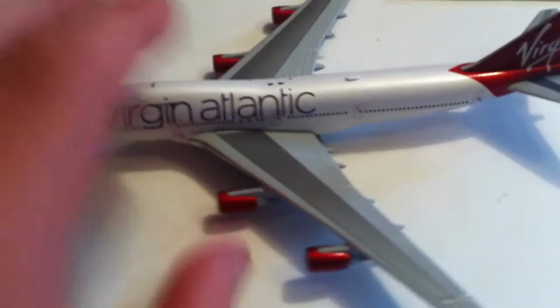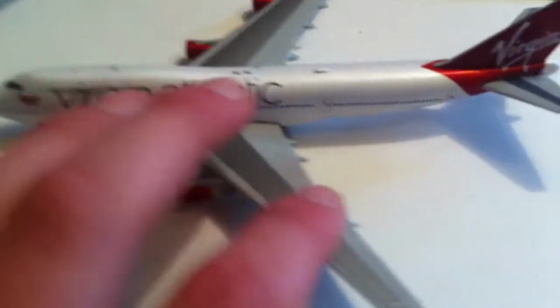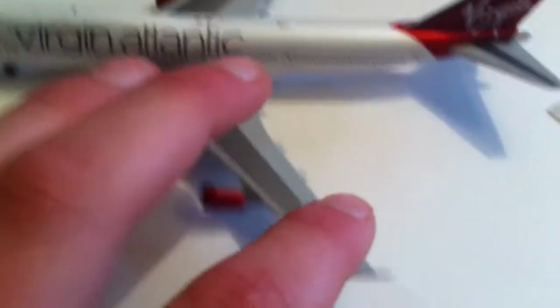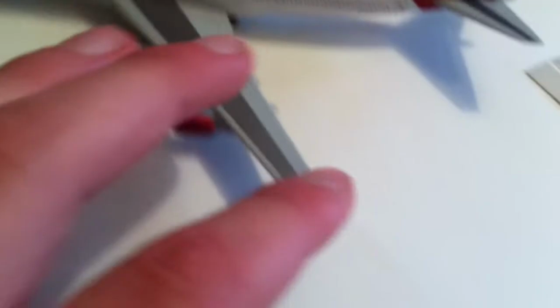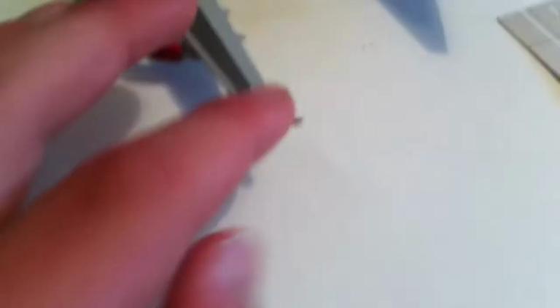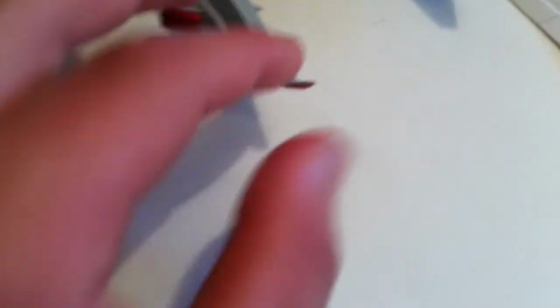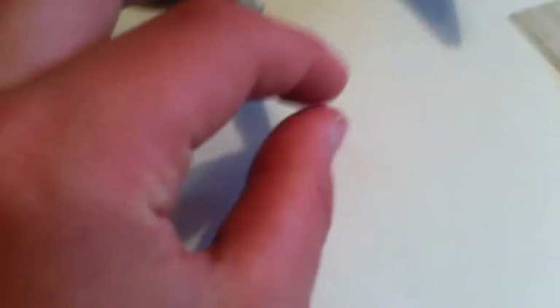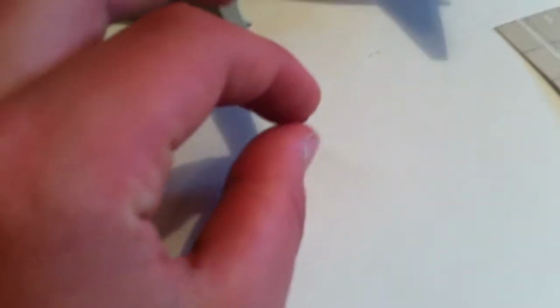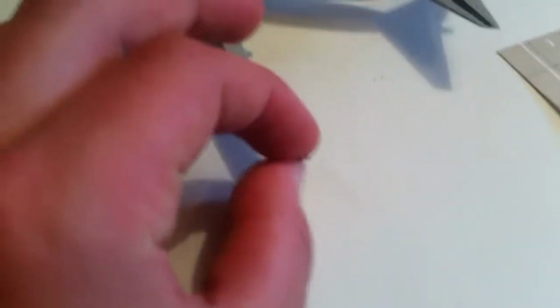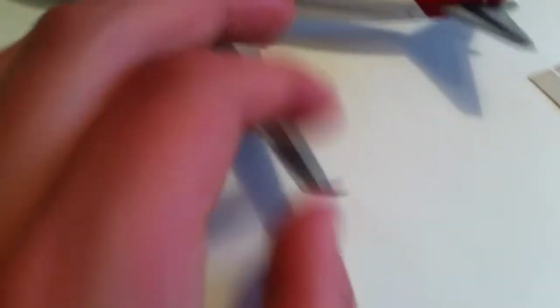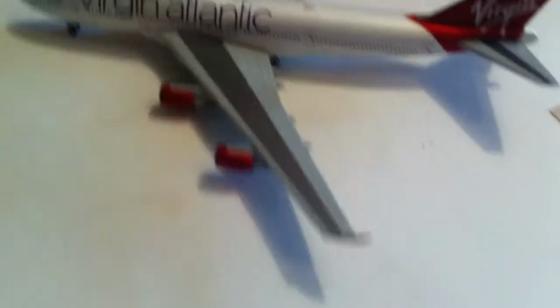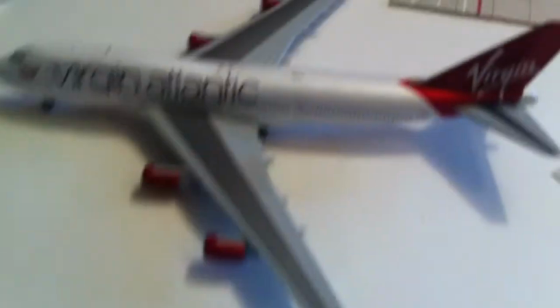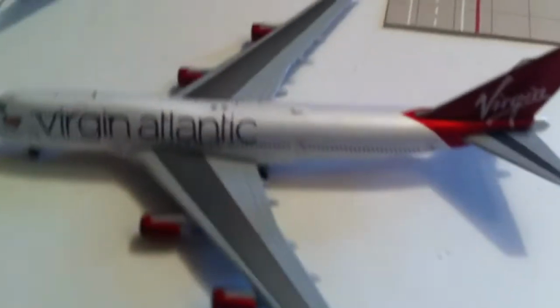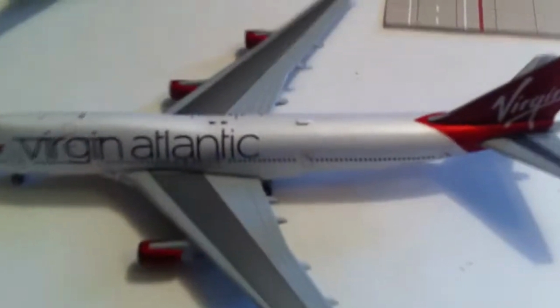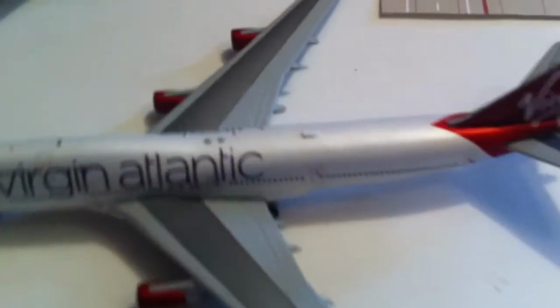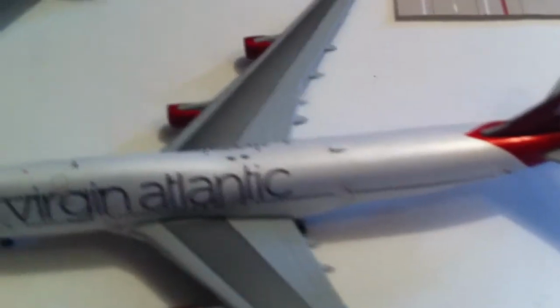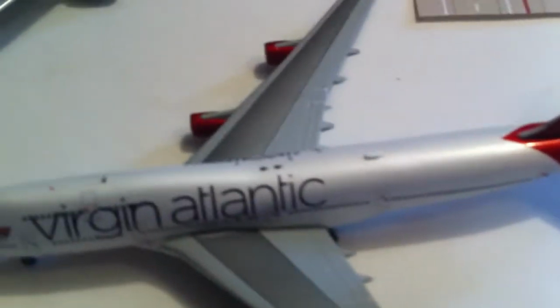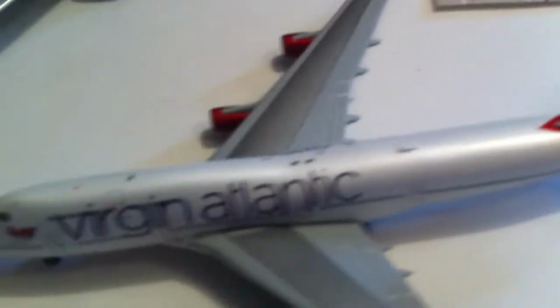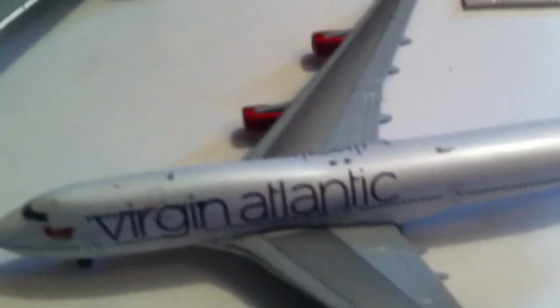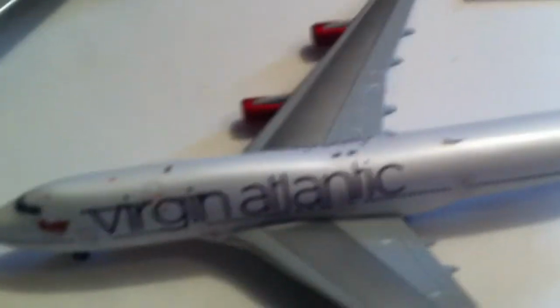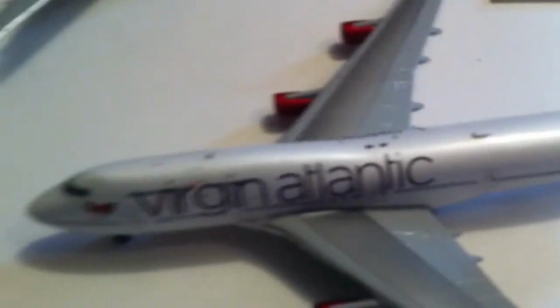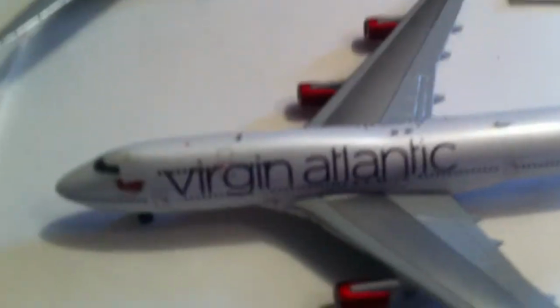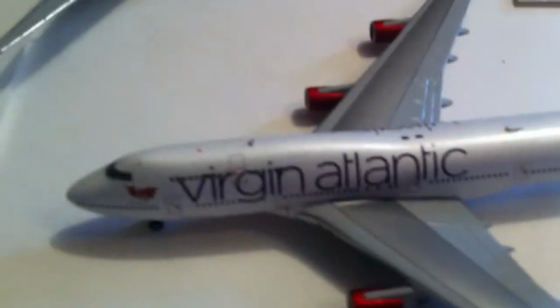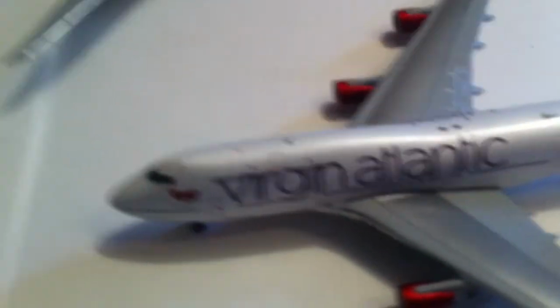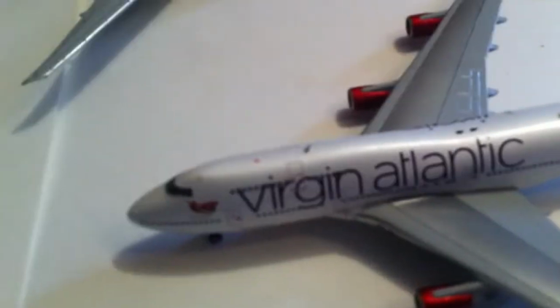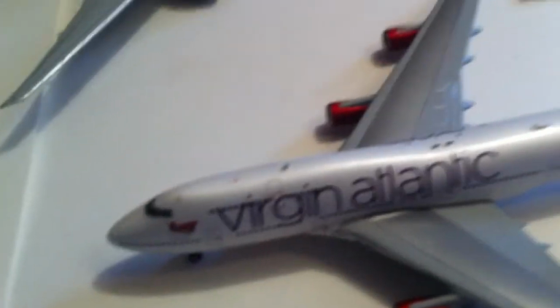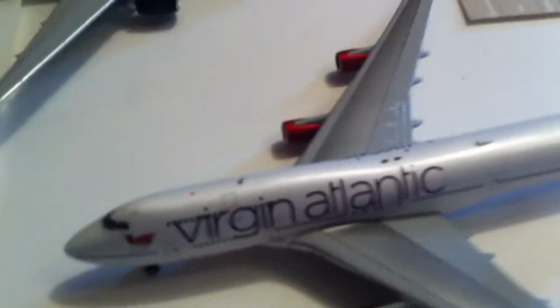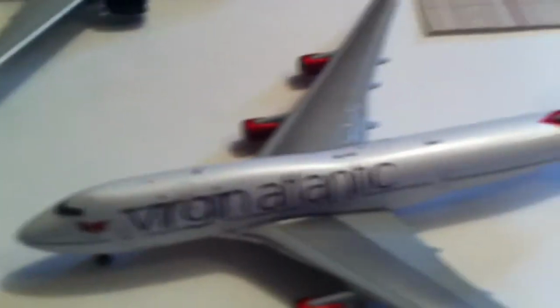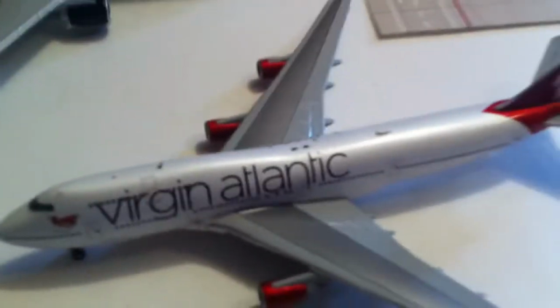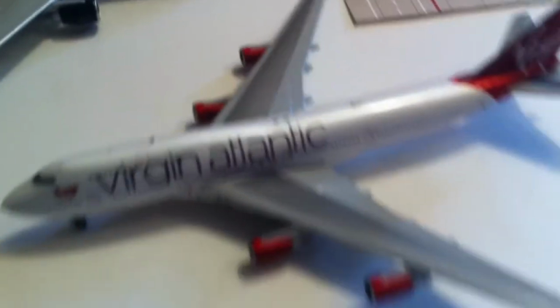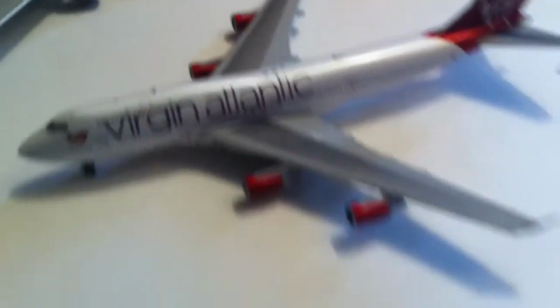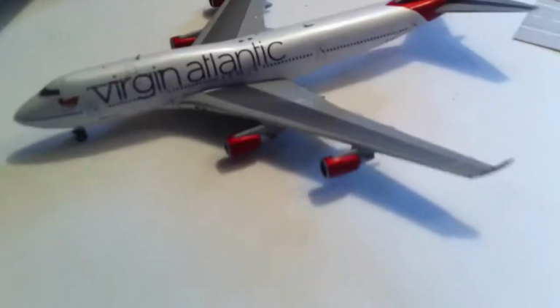I don't like the wings on this one. I think Phoenix does better on the wings.